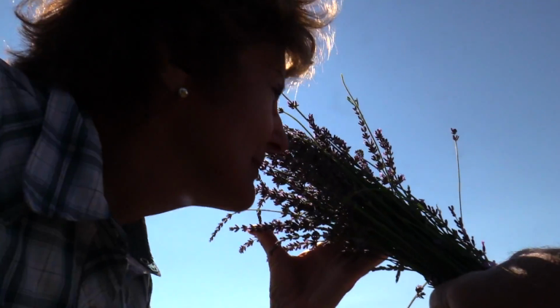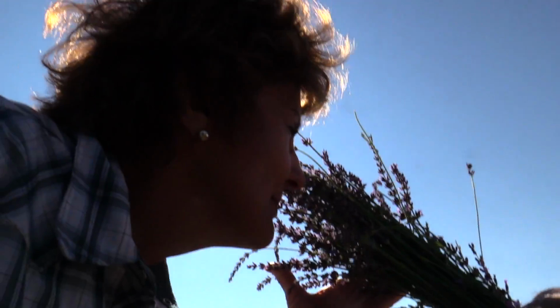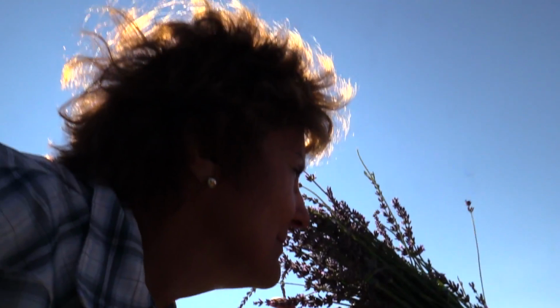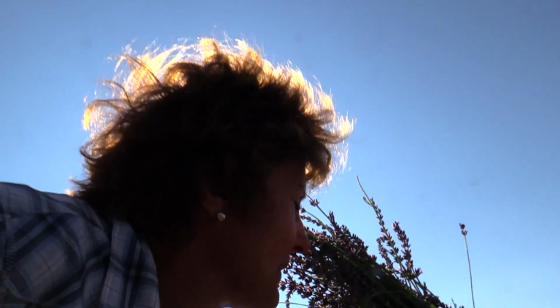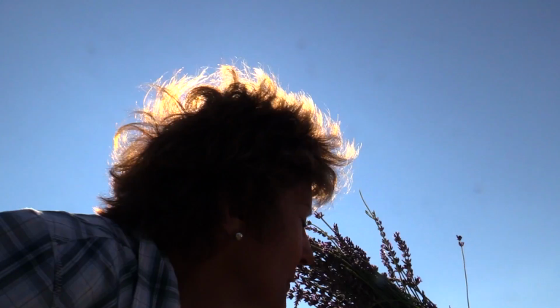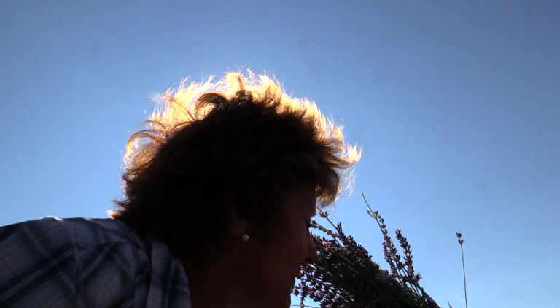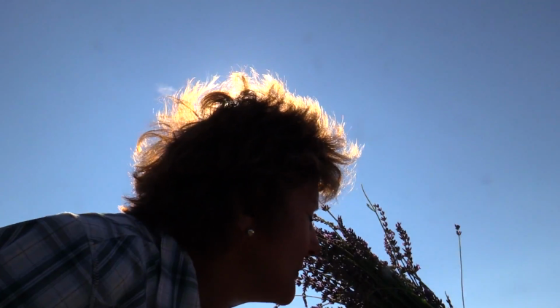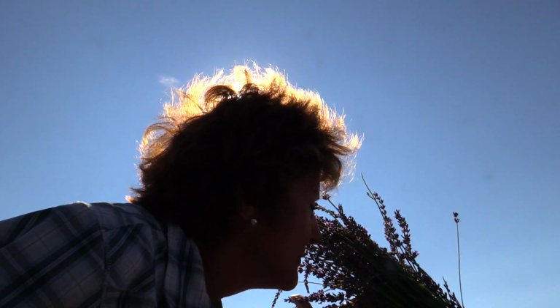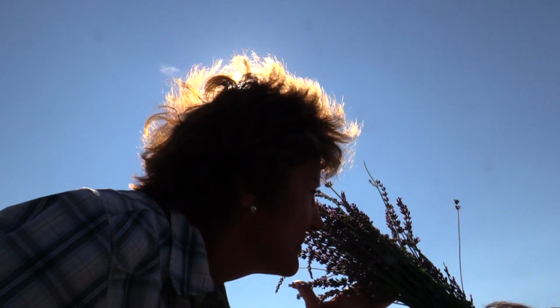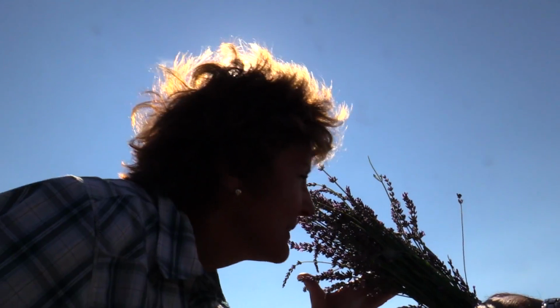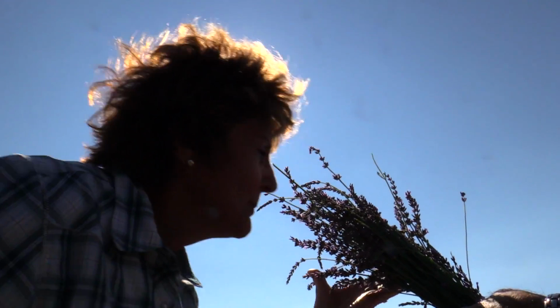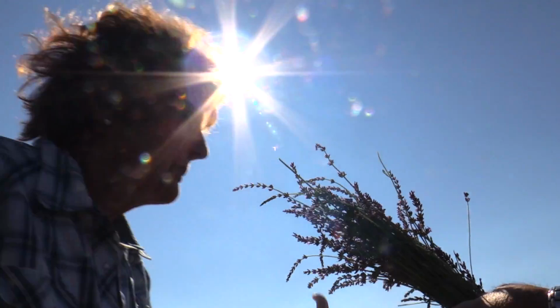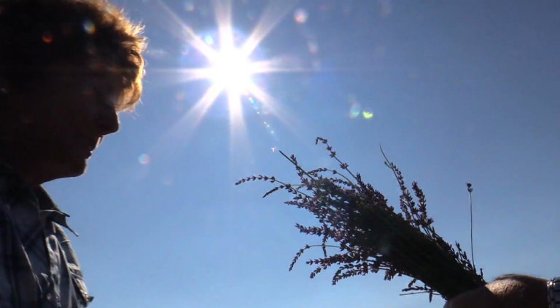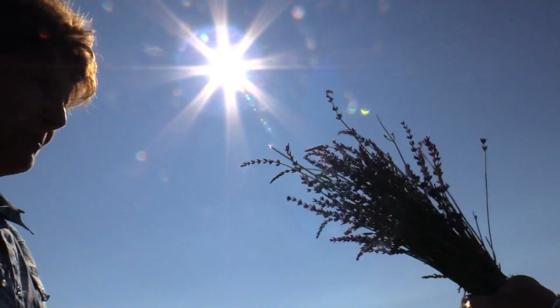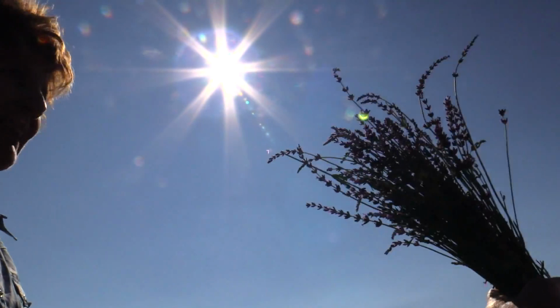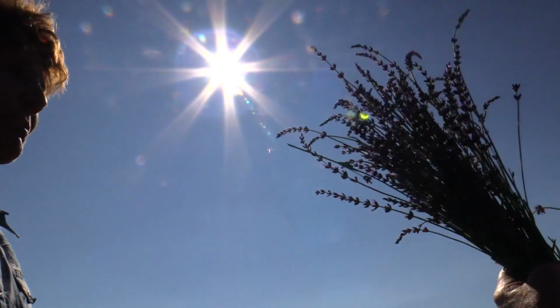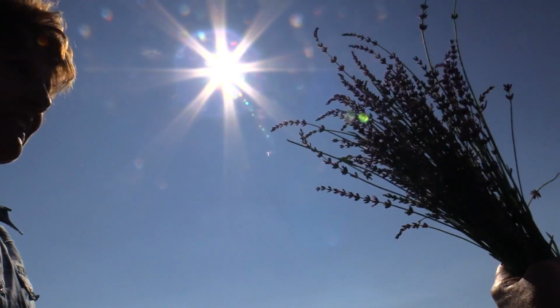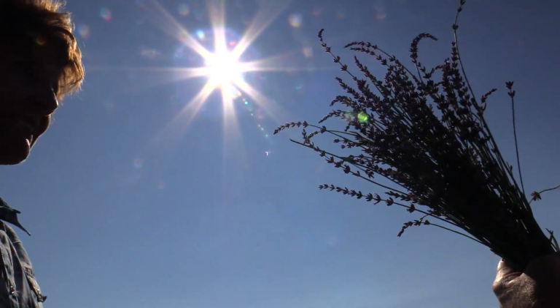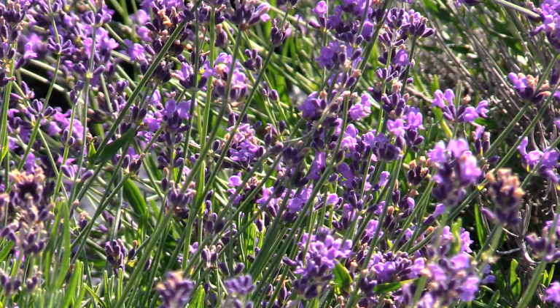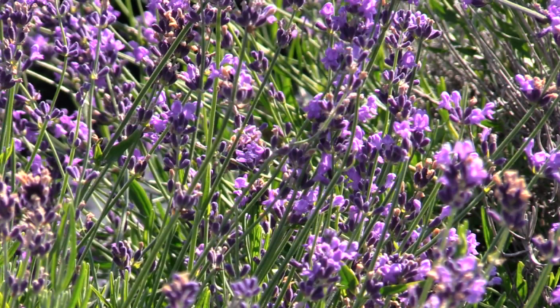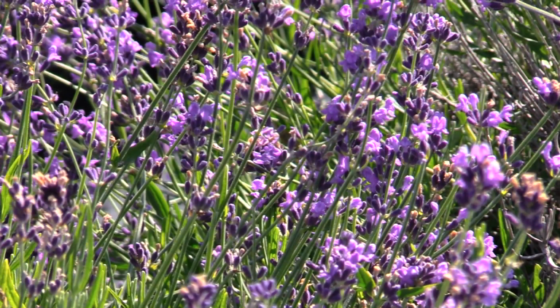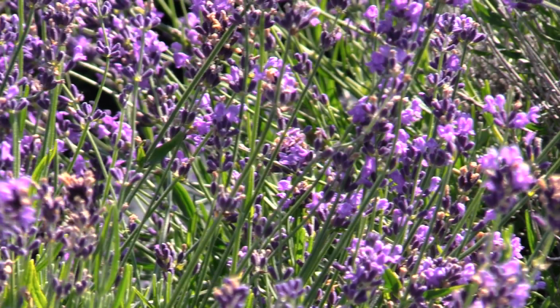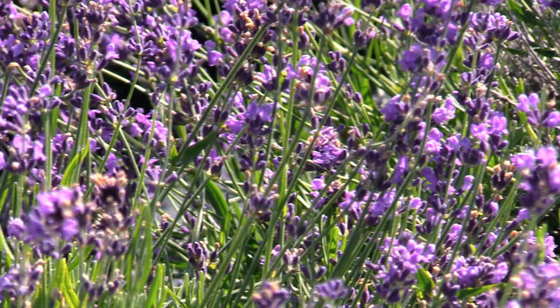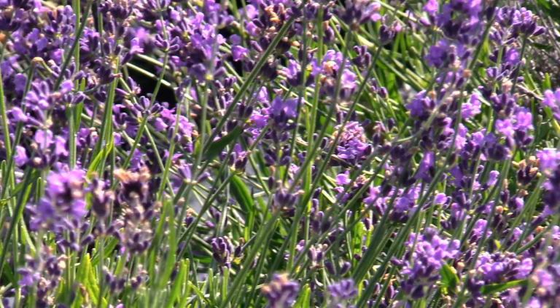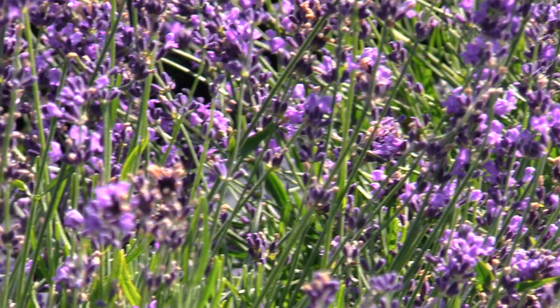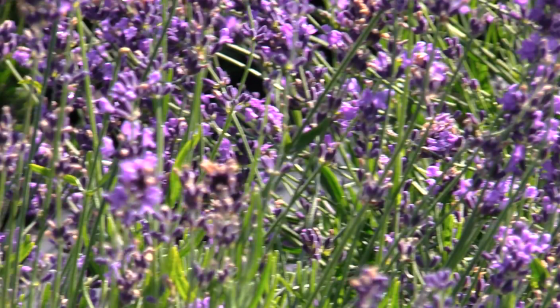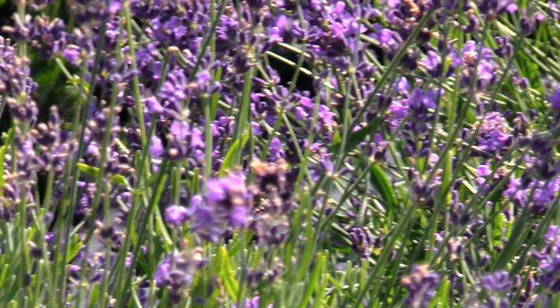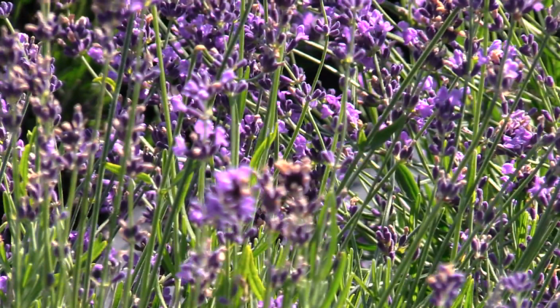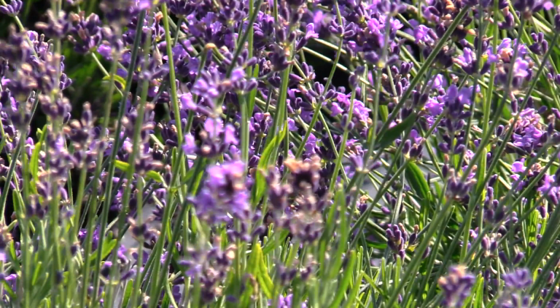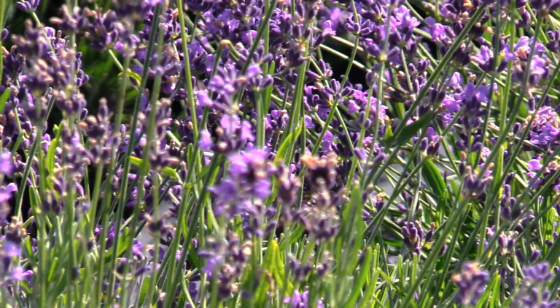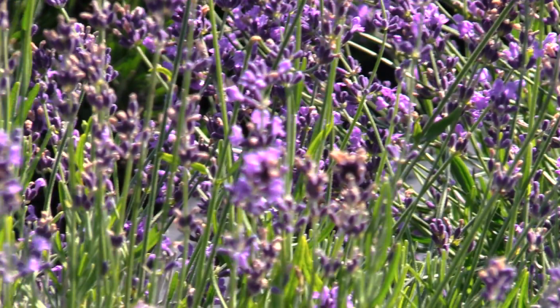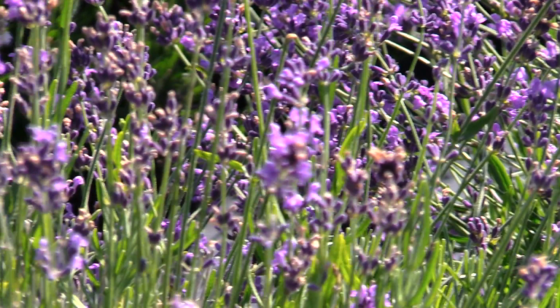Not only beautiful to look at, but beautiful to smell.